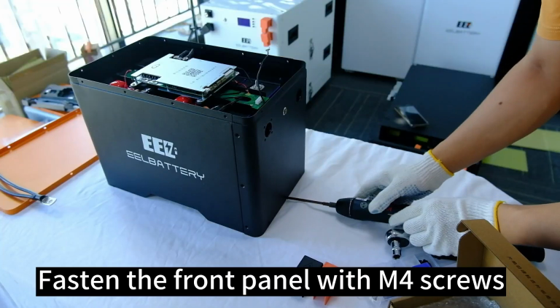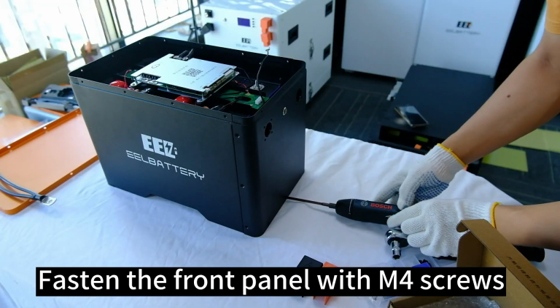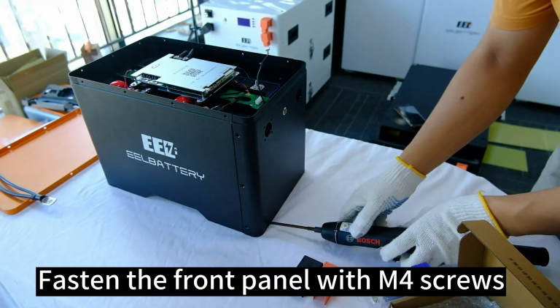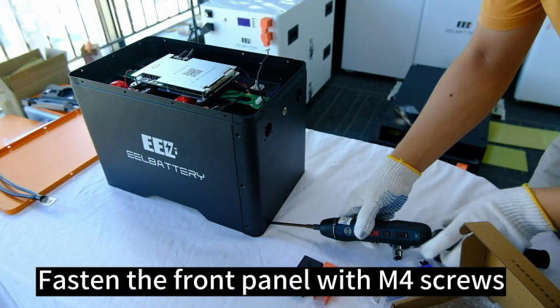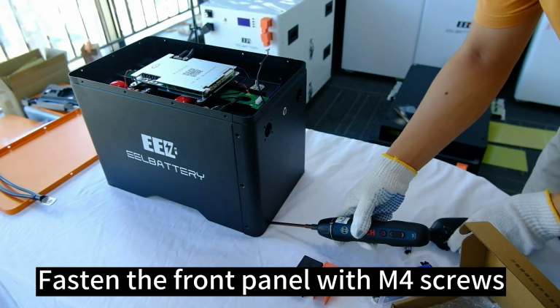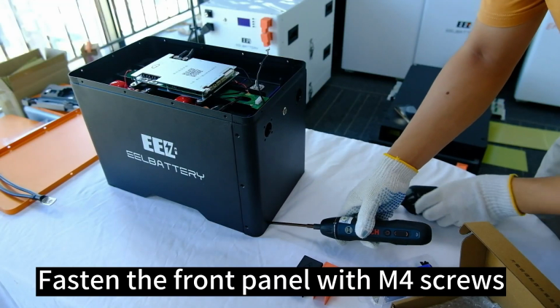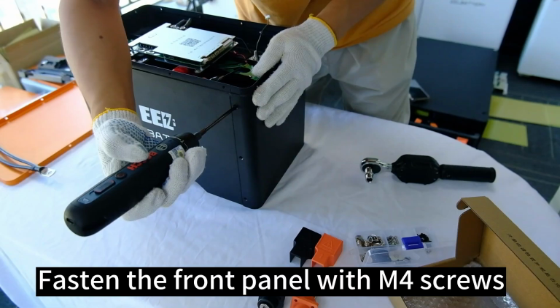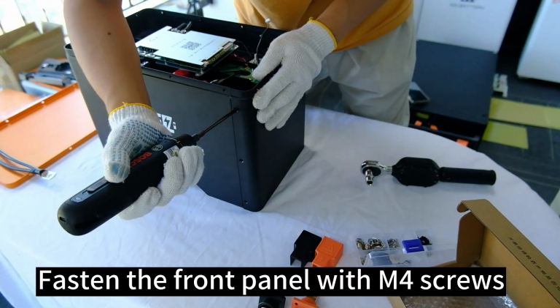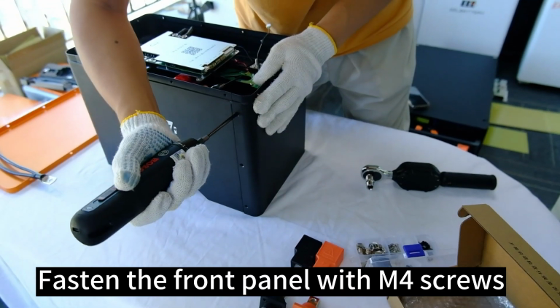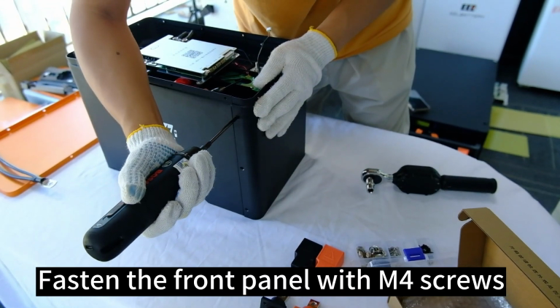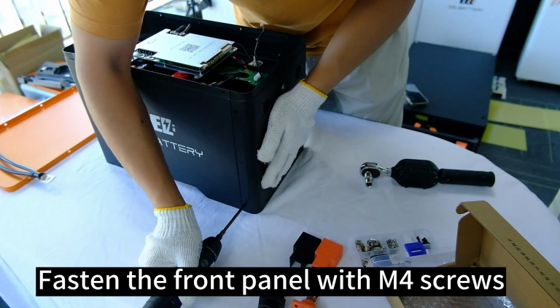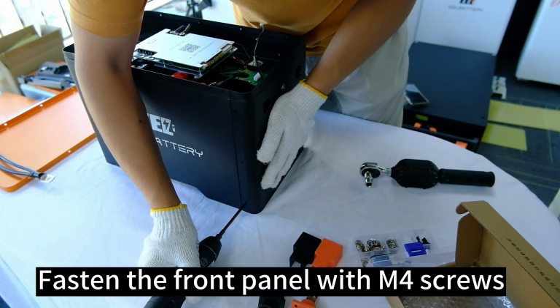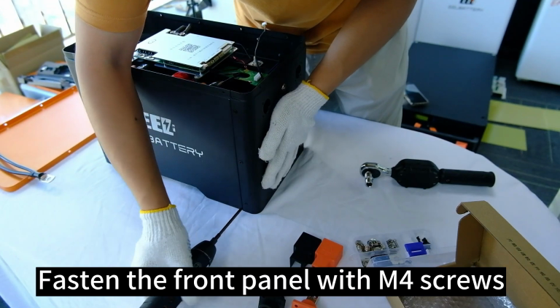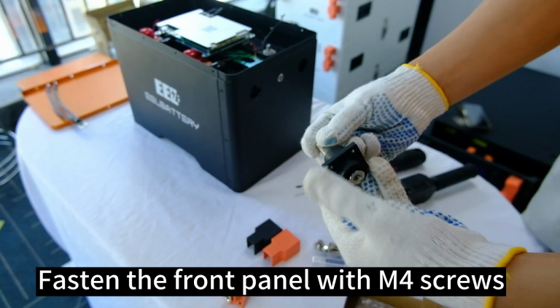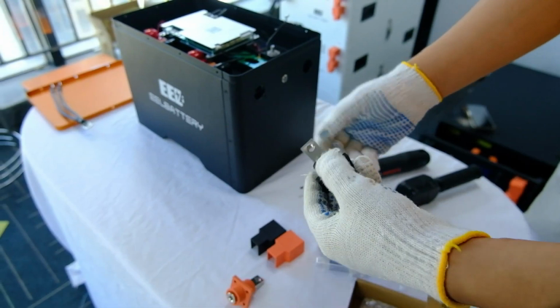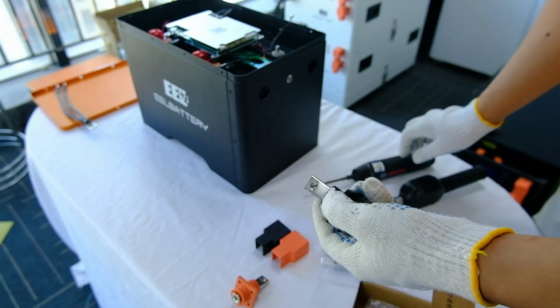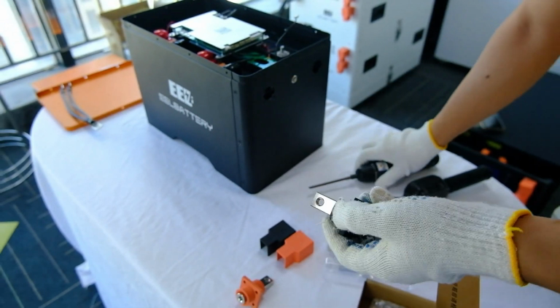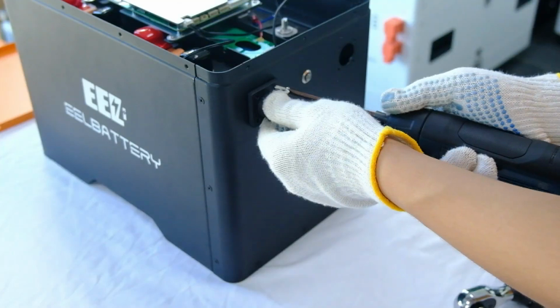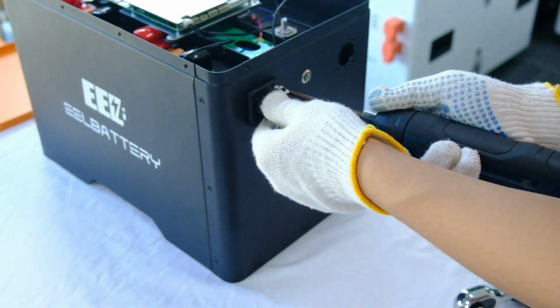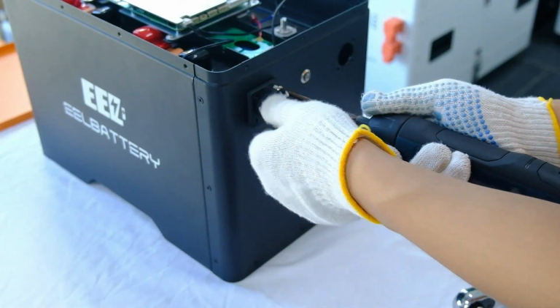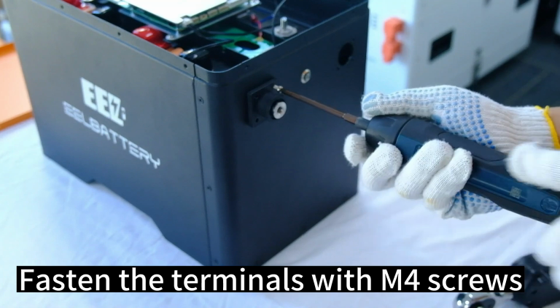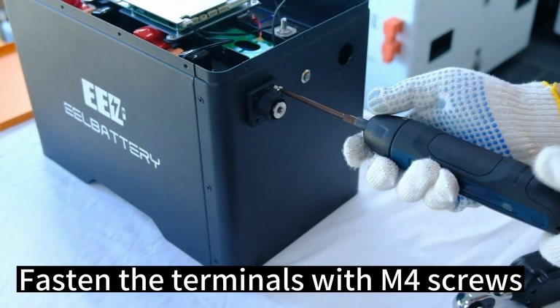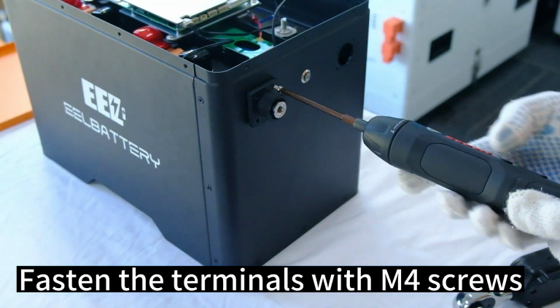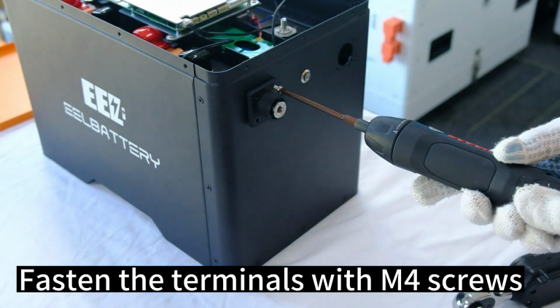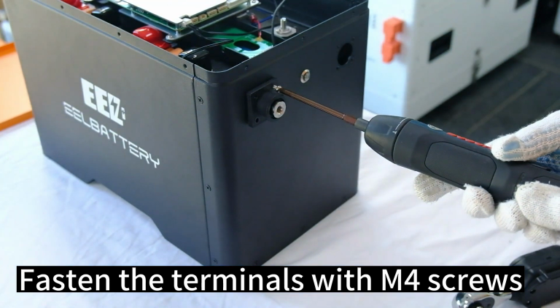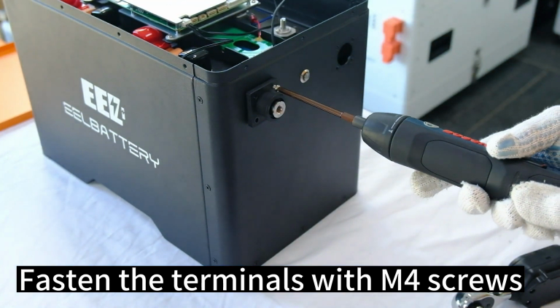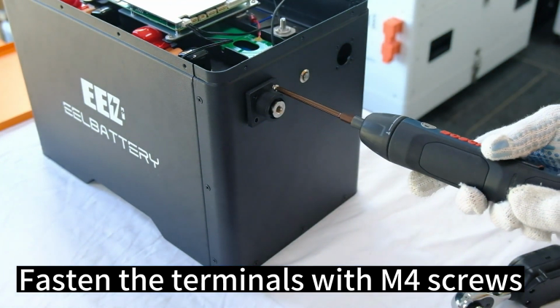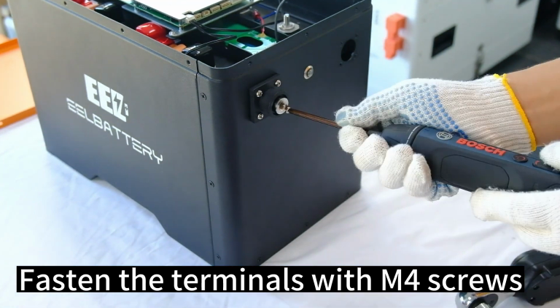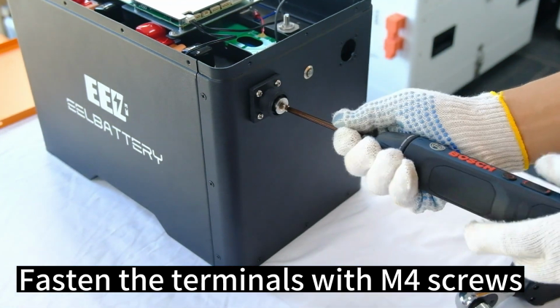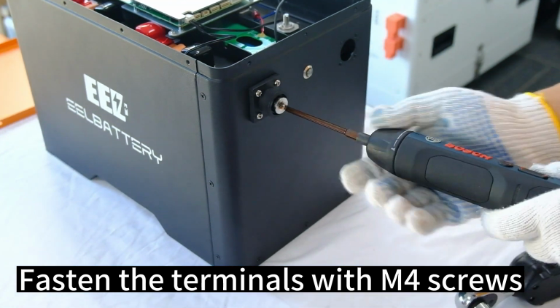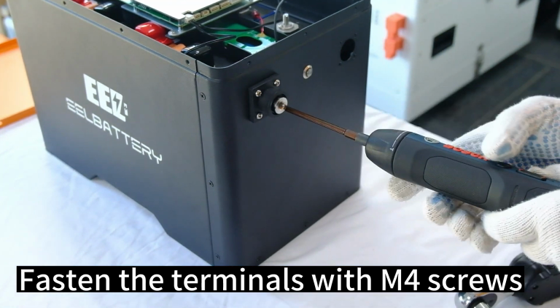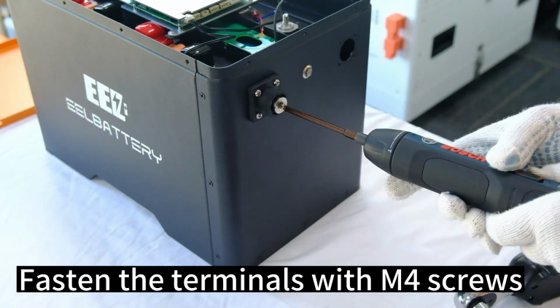Fasten the front panel with M4 screws, then fasten the terminals with M4 screws.